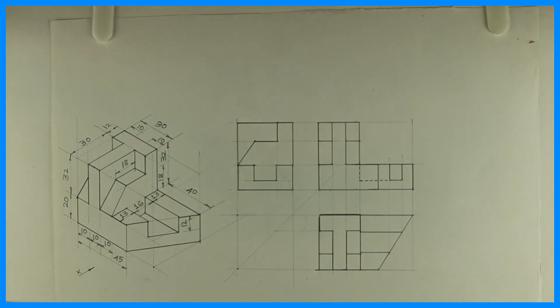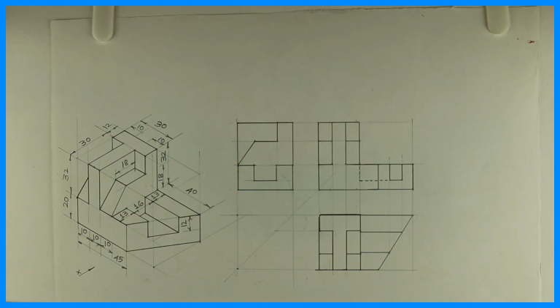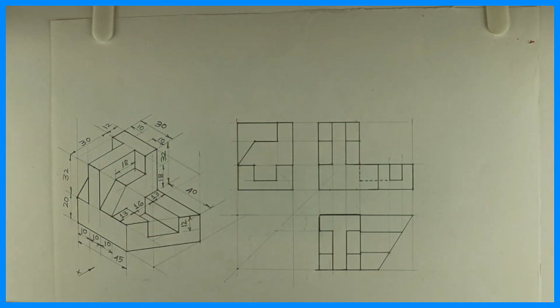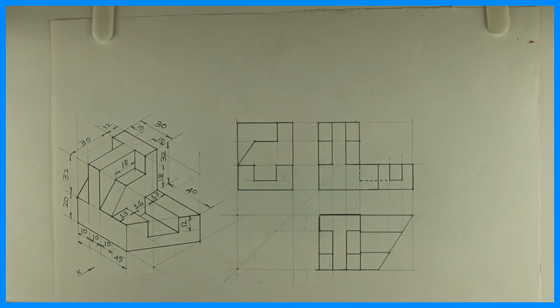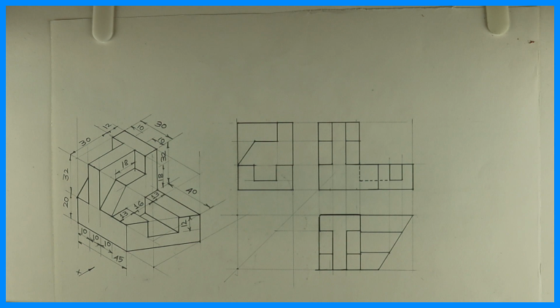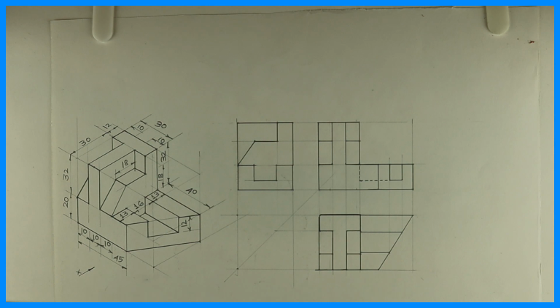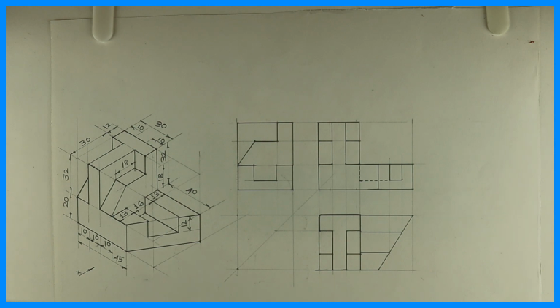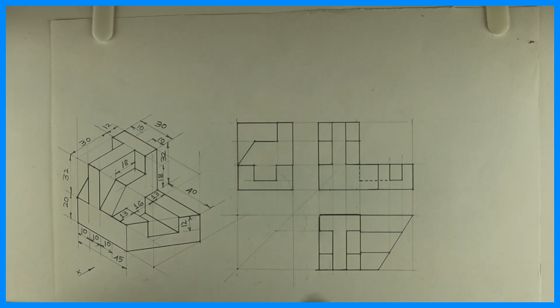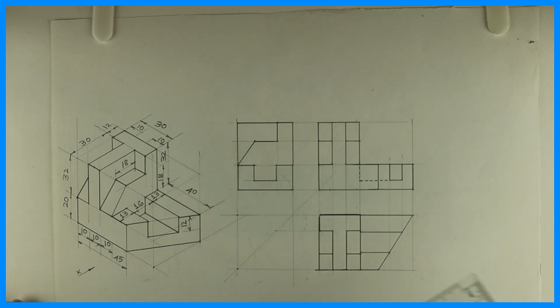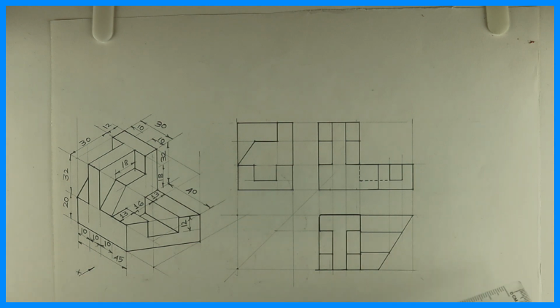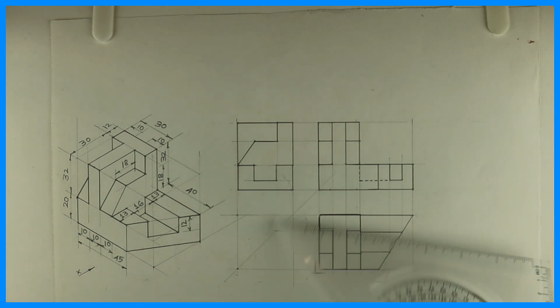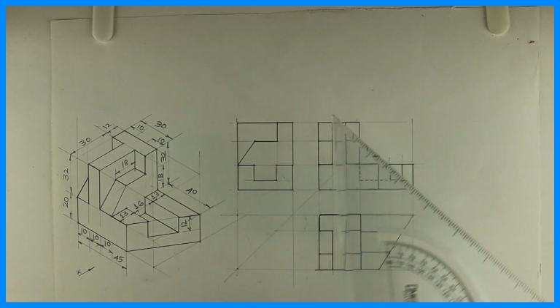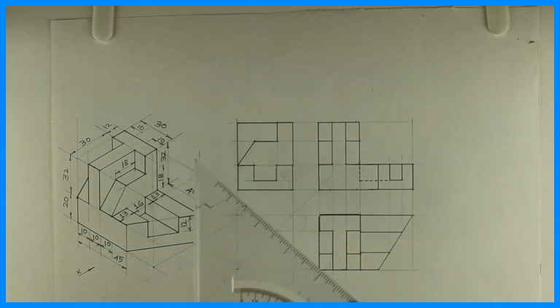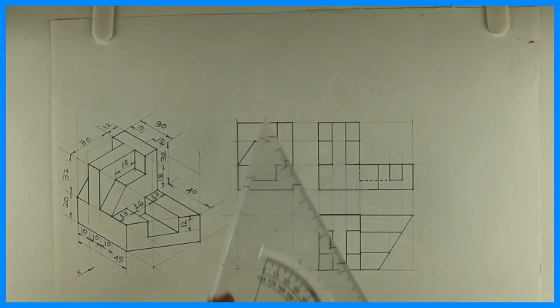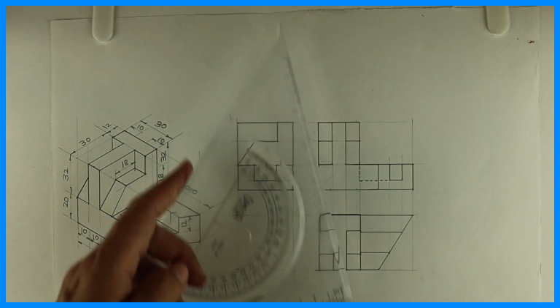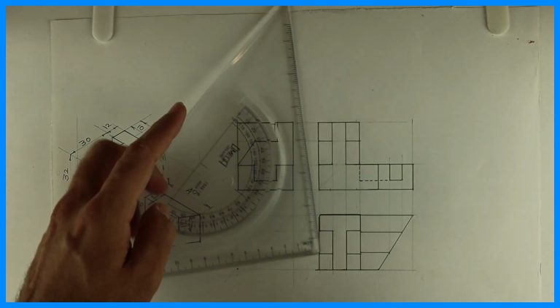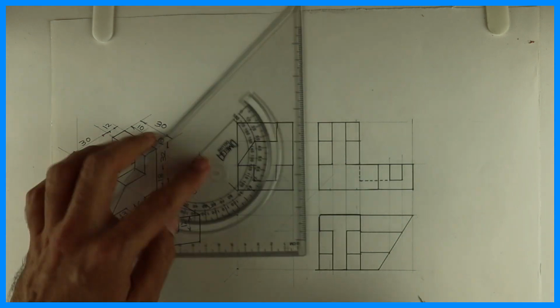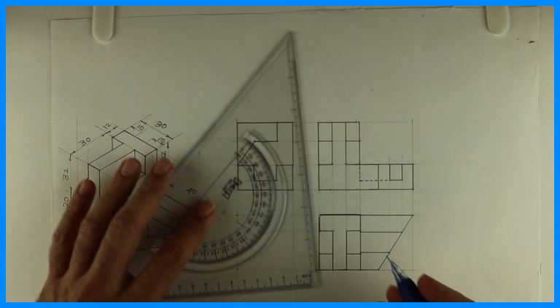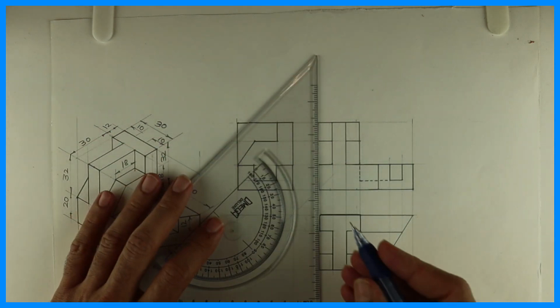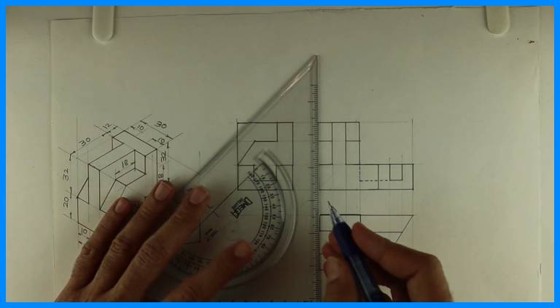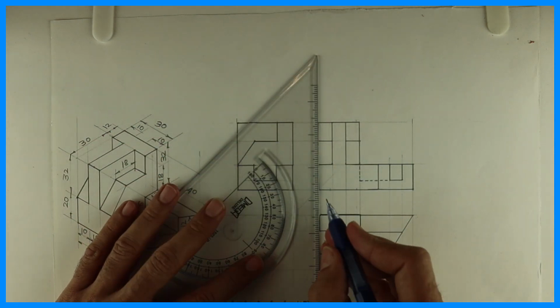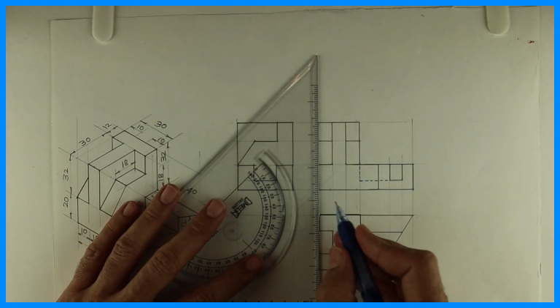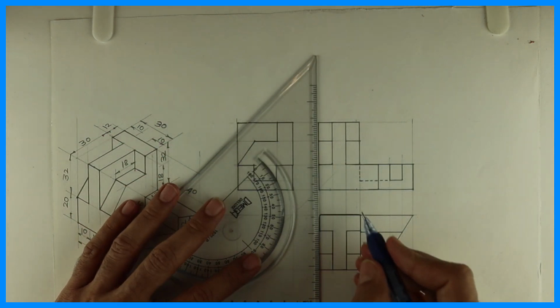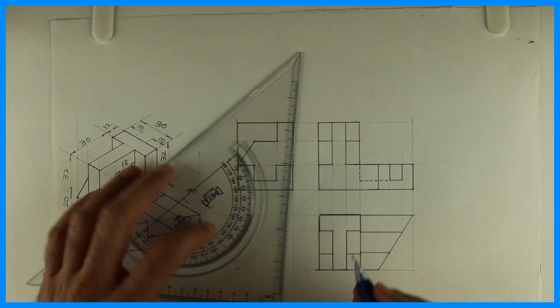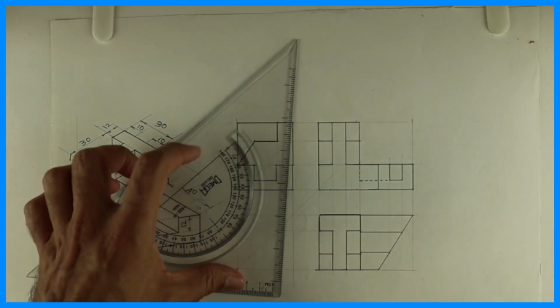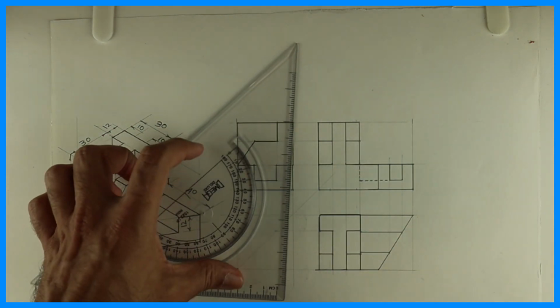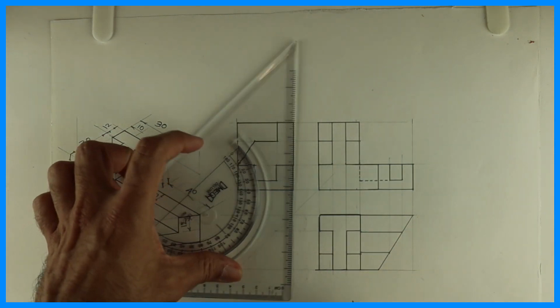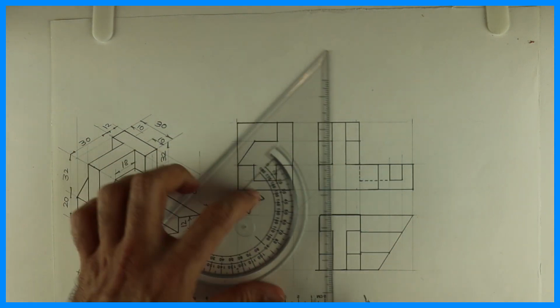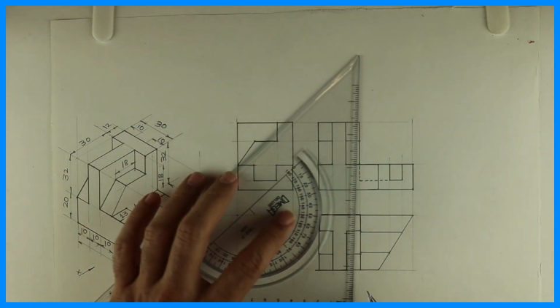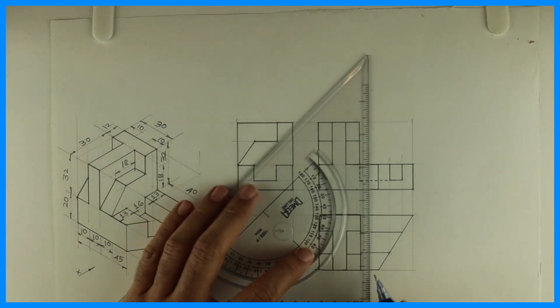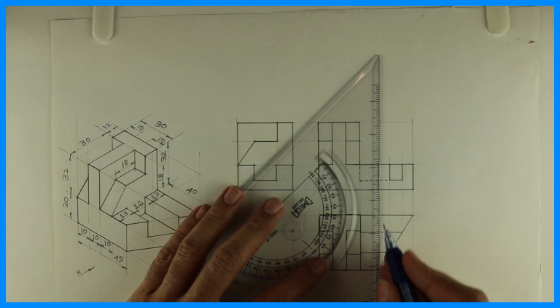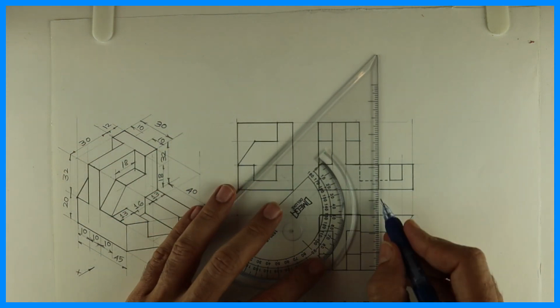Now we can do dimensioning and labeling. Thank you.